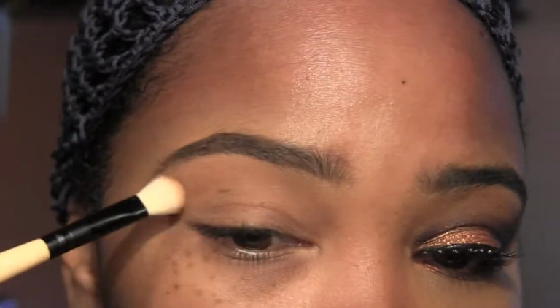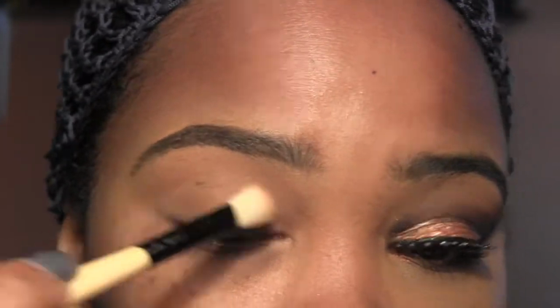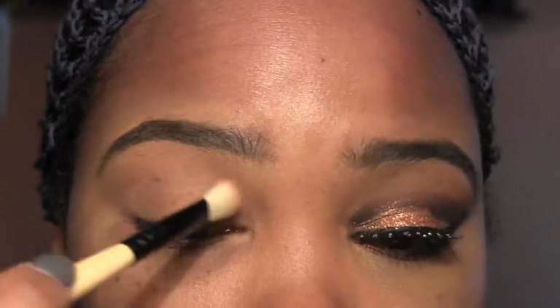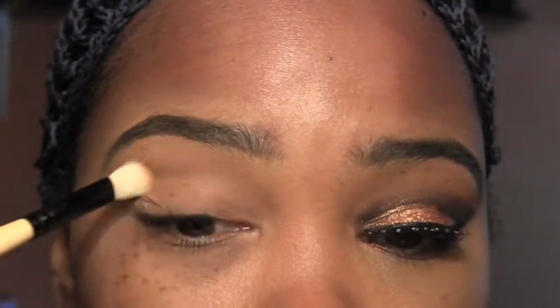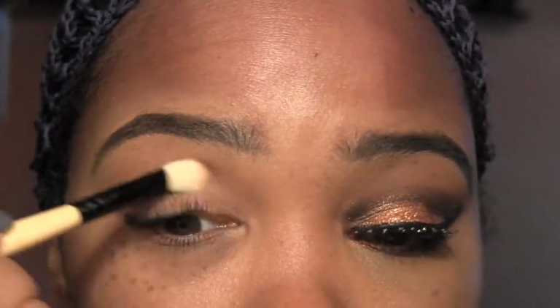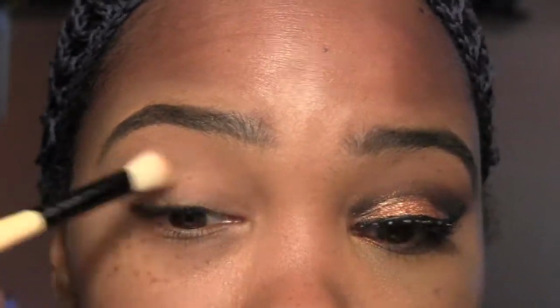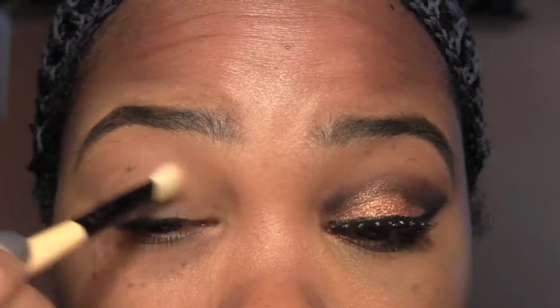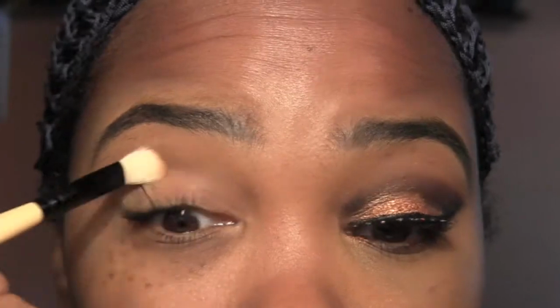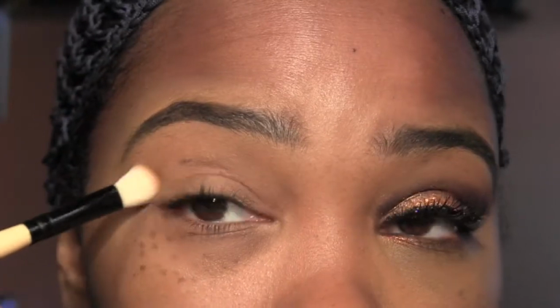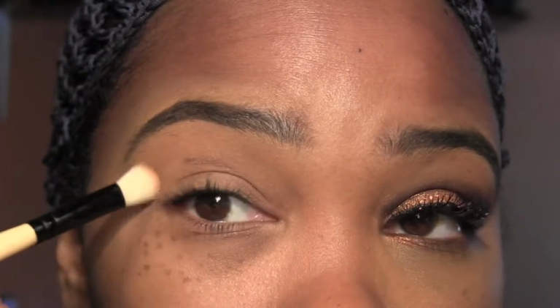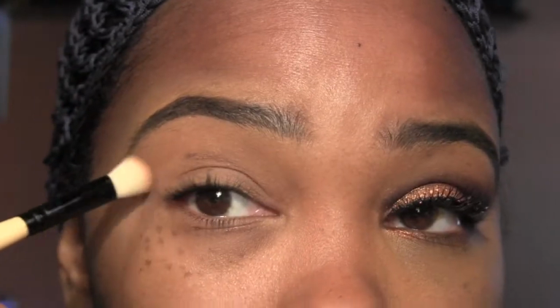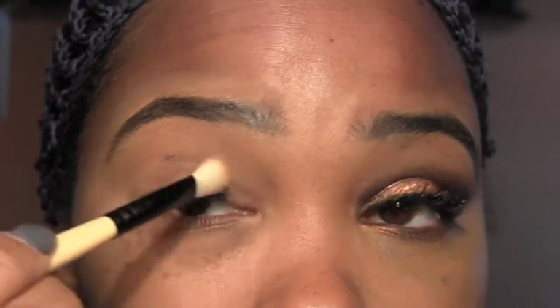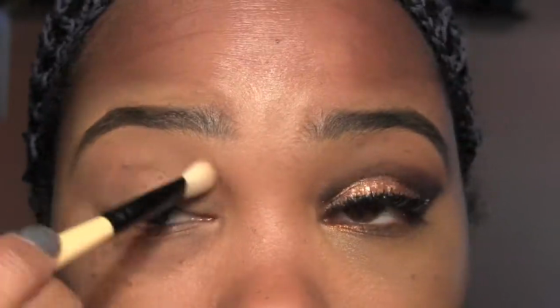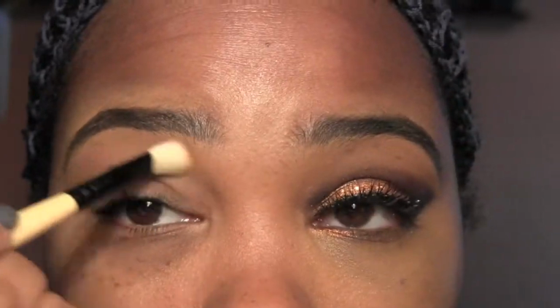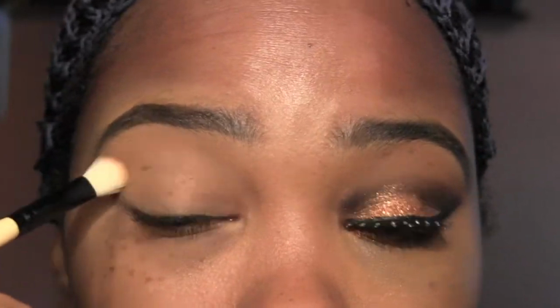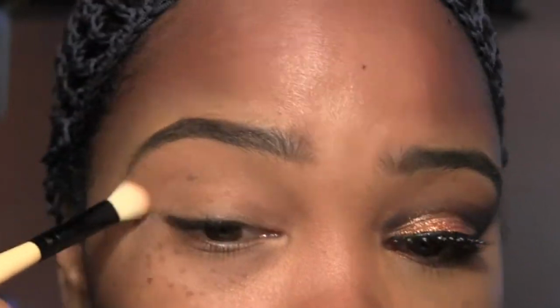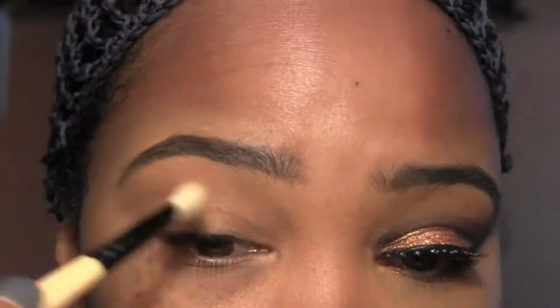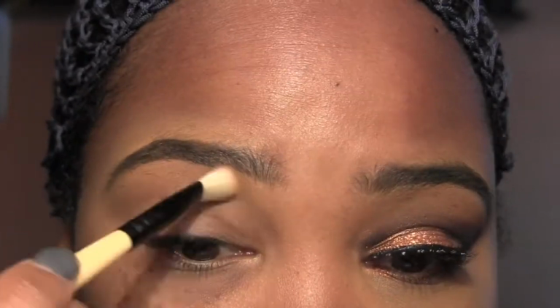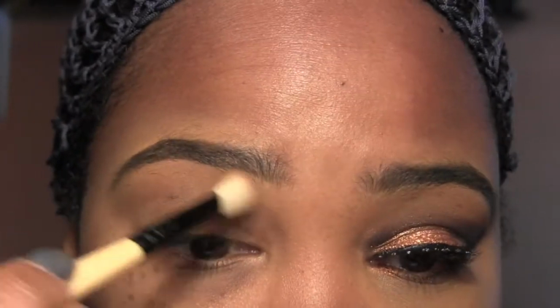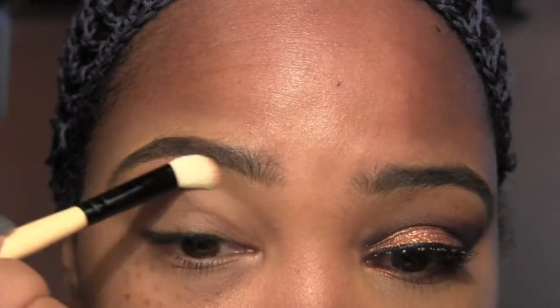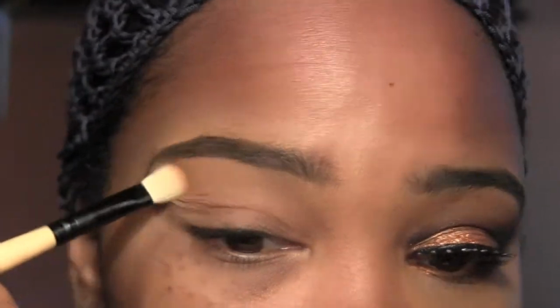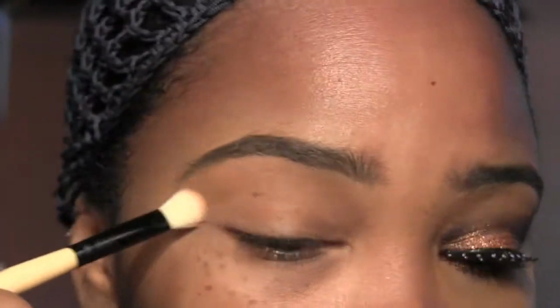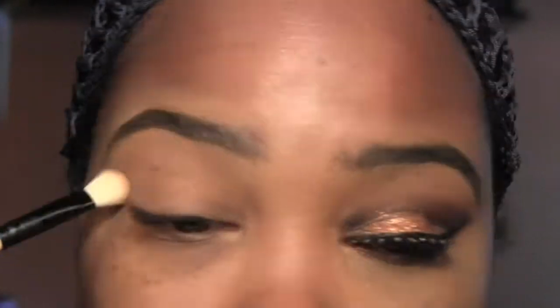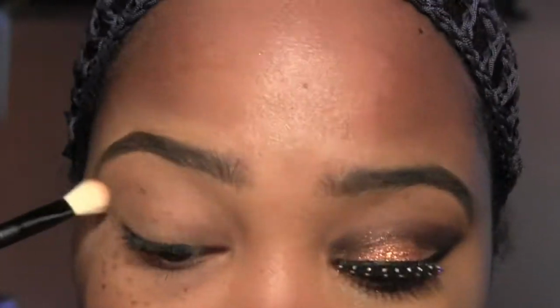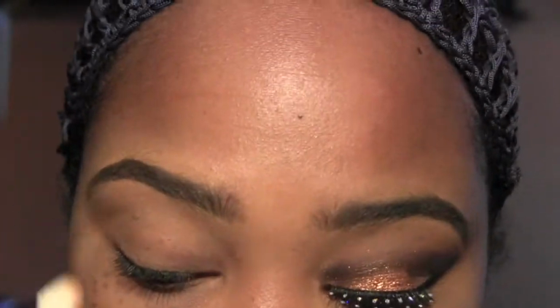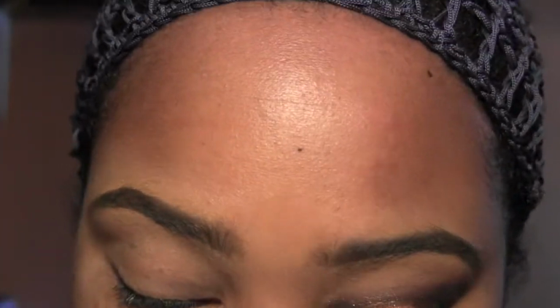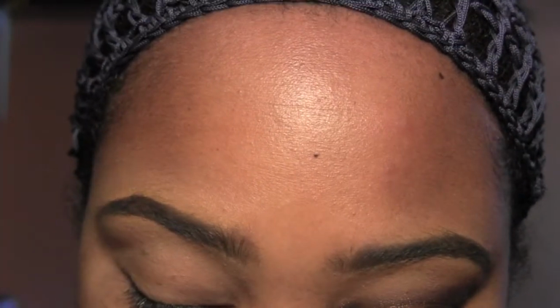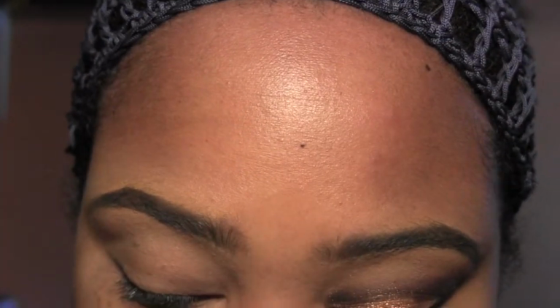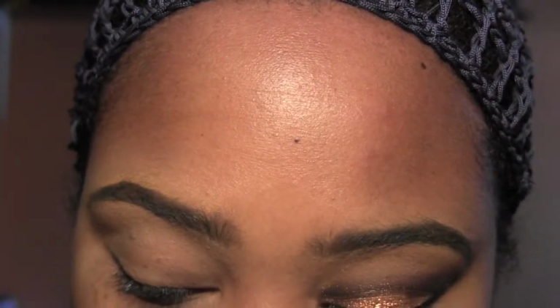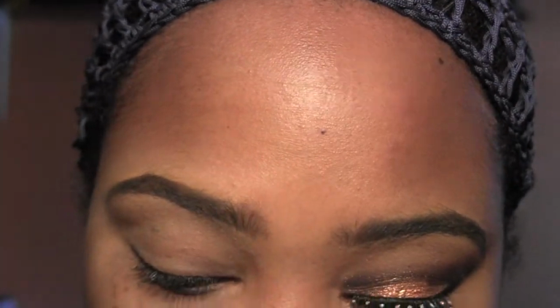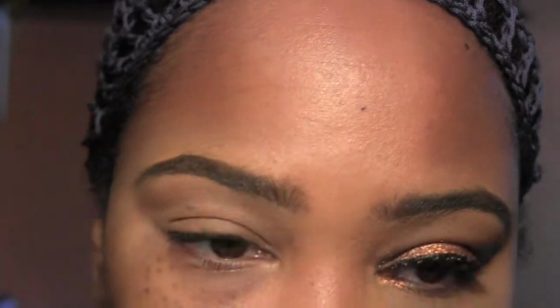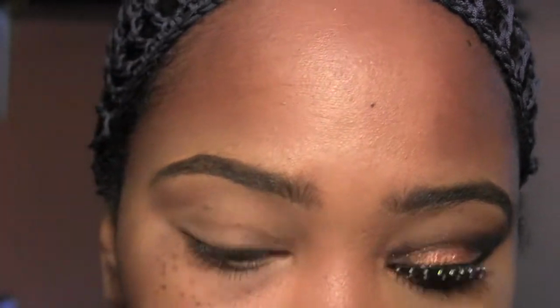I don't want any shimmery or even just a bright highlight on the brows. All natural.